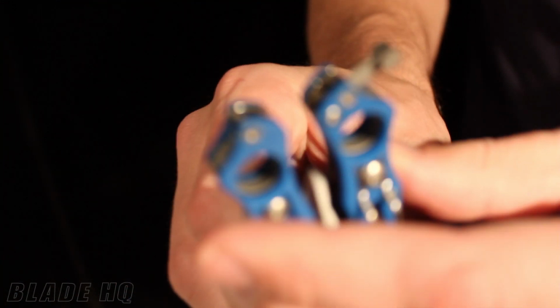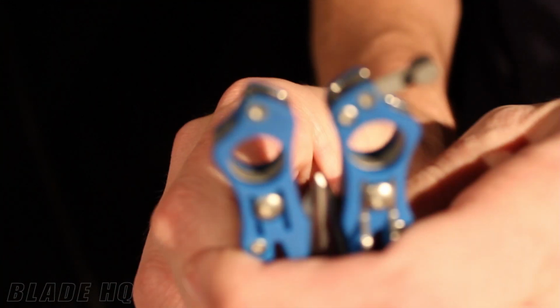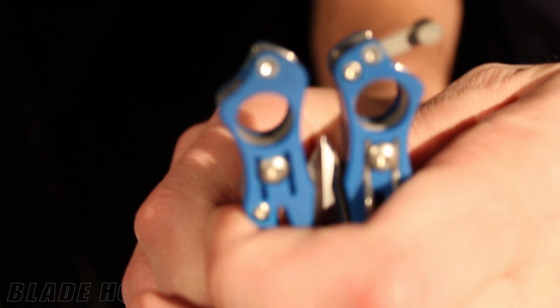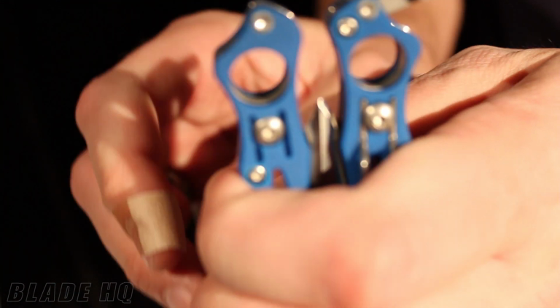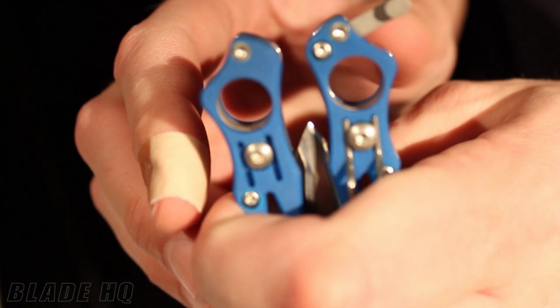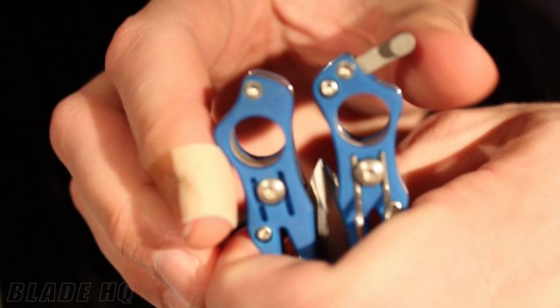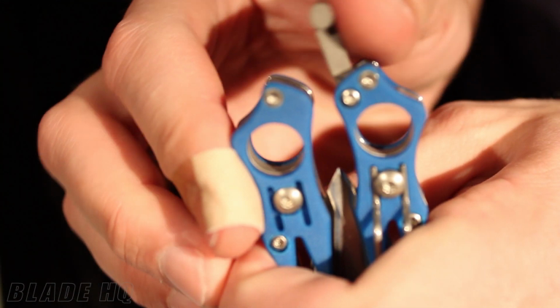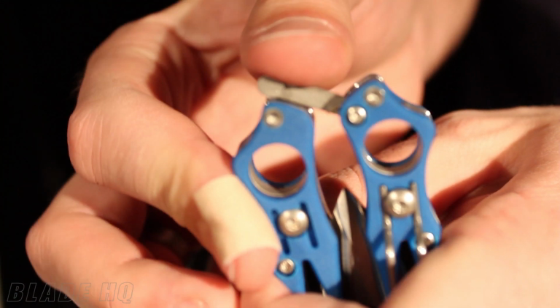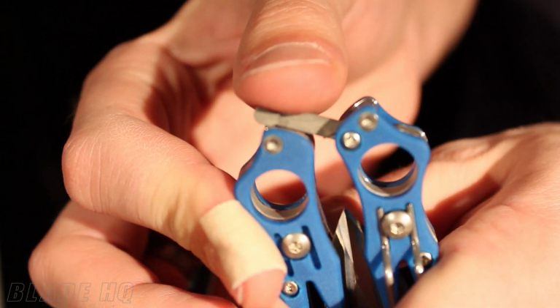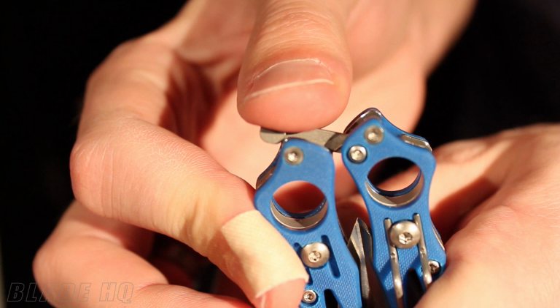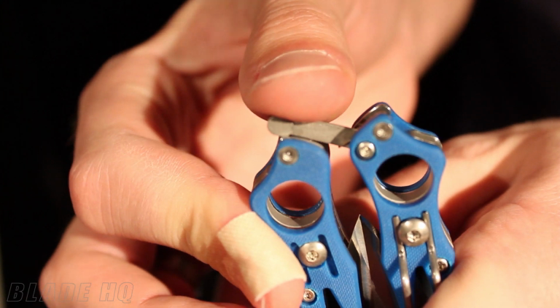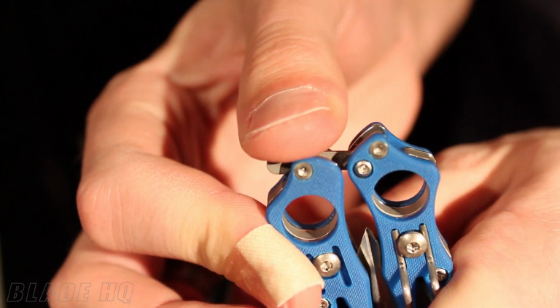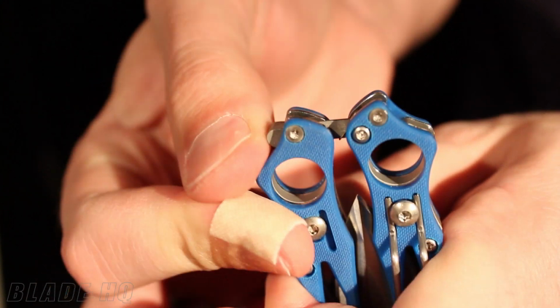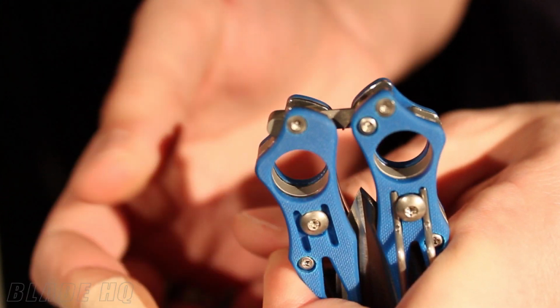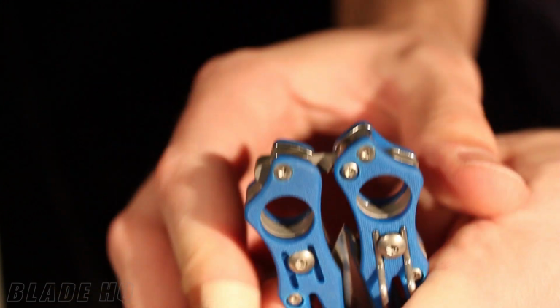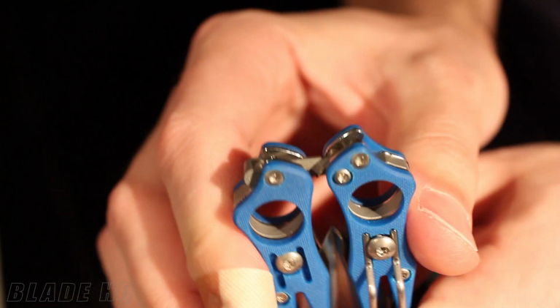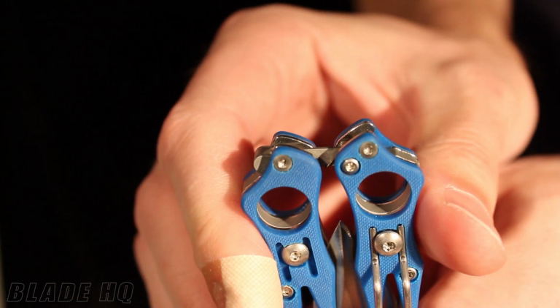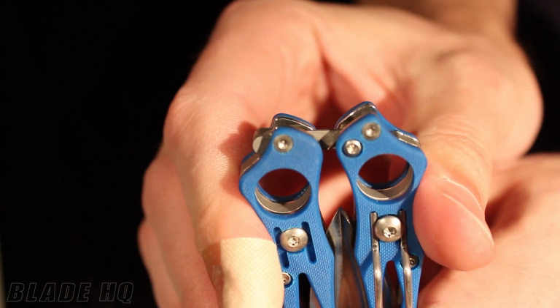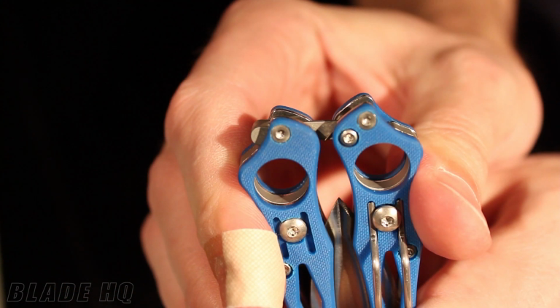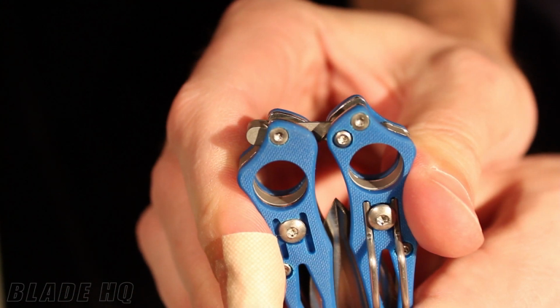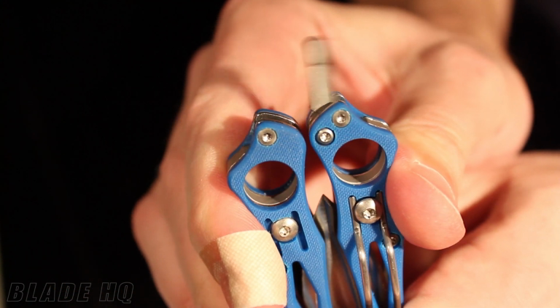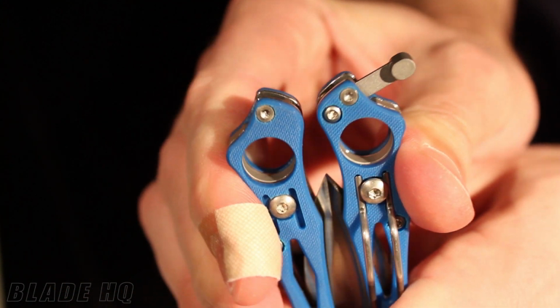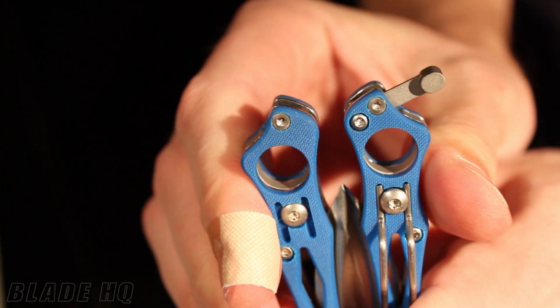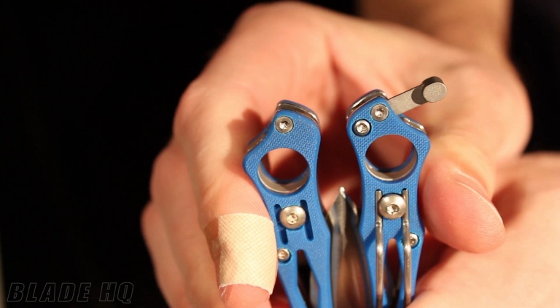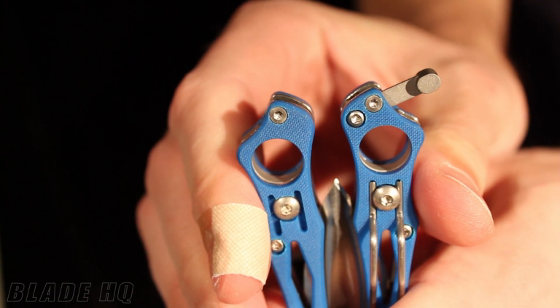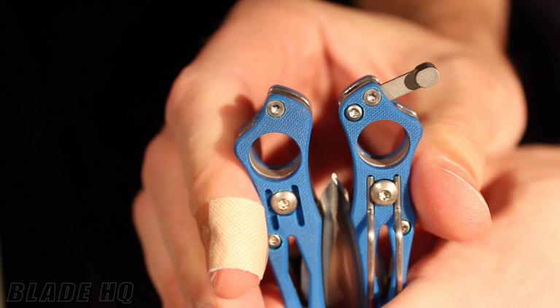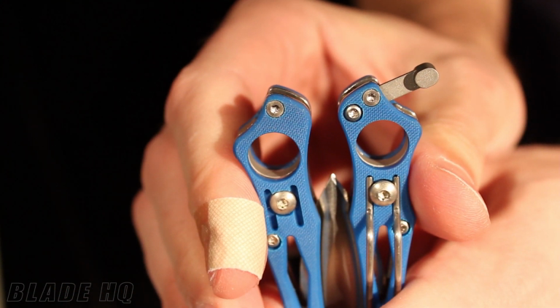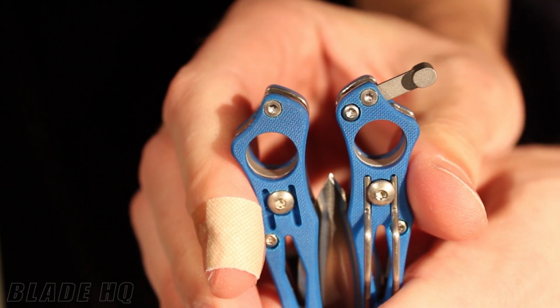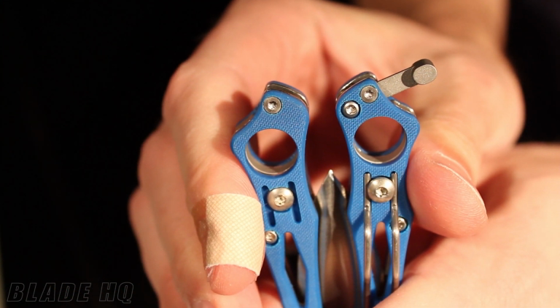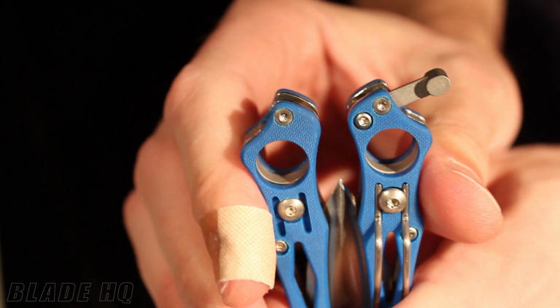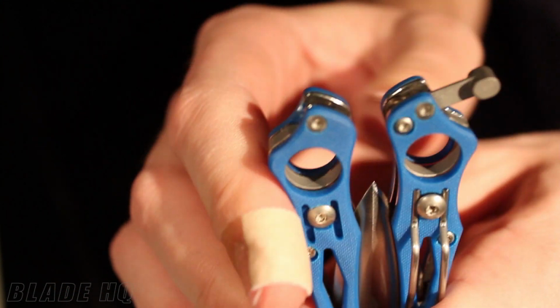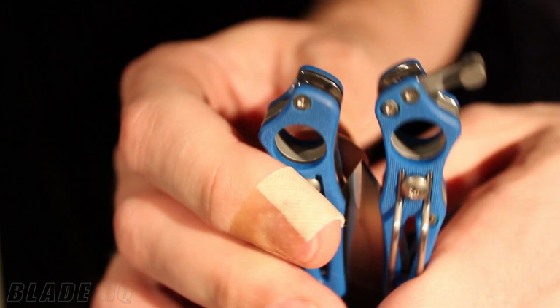I'll show you guys right here. This pops open — you squeeze the handles together. Really nice.